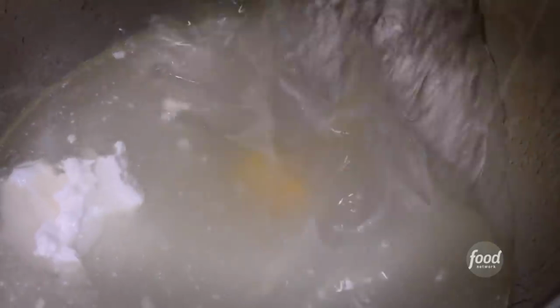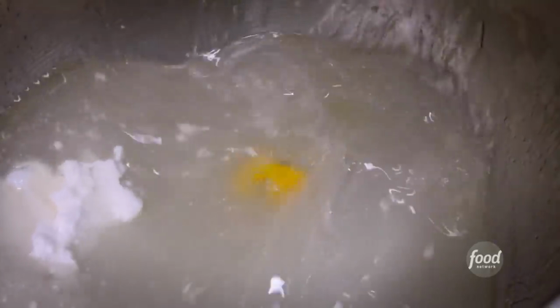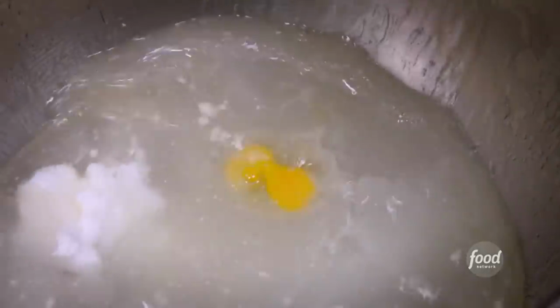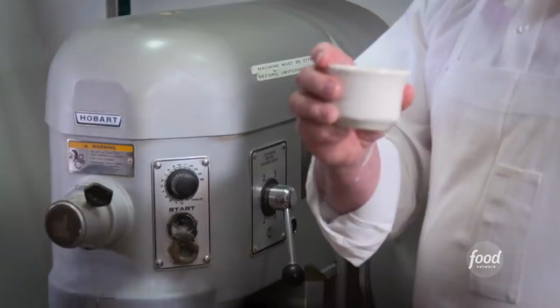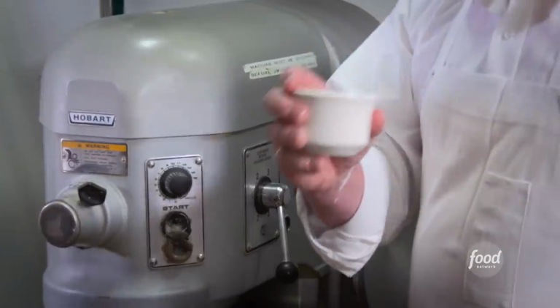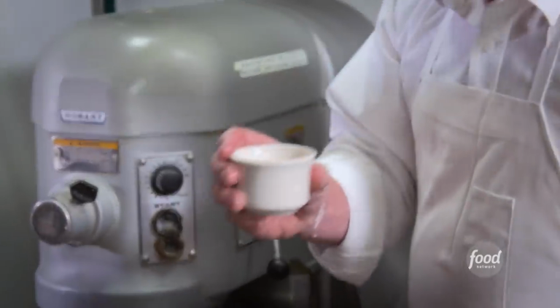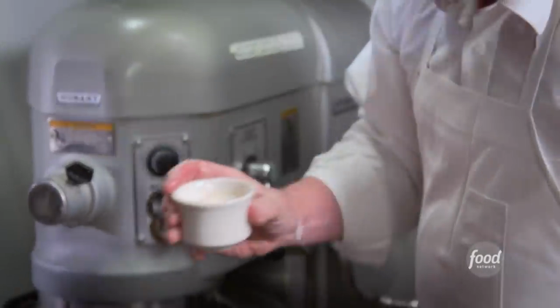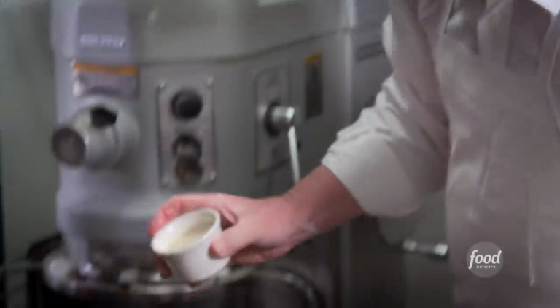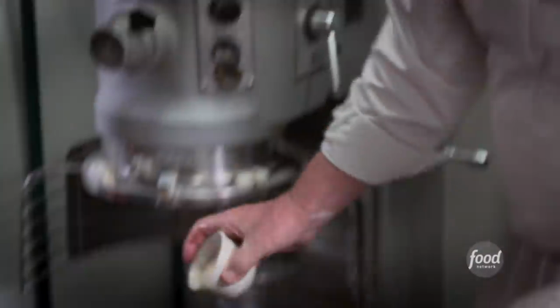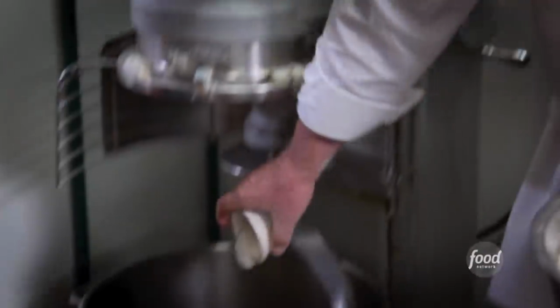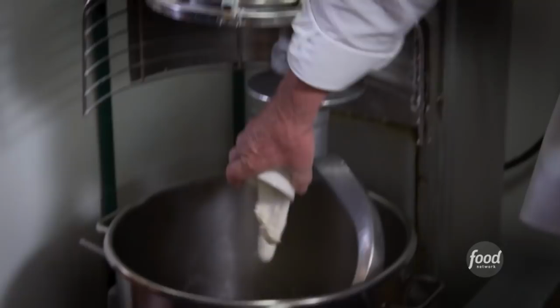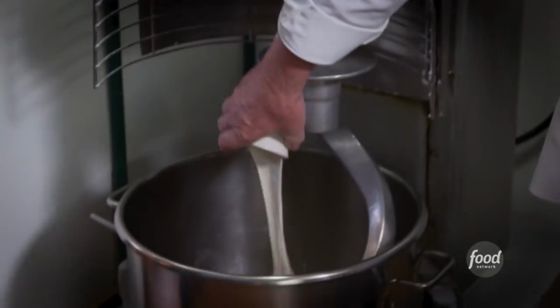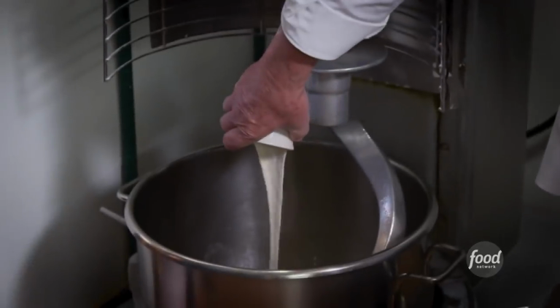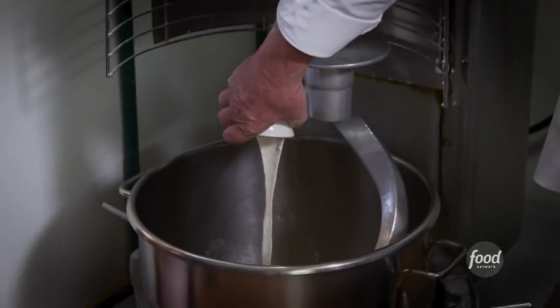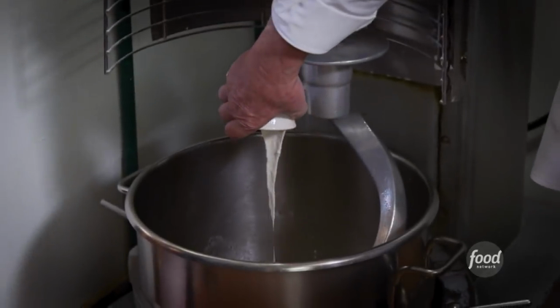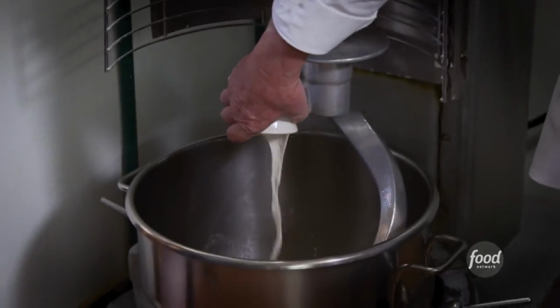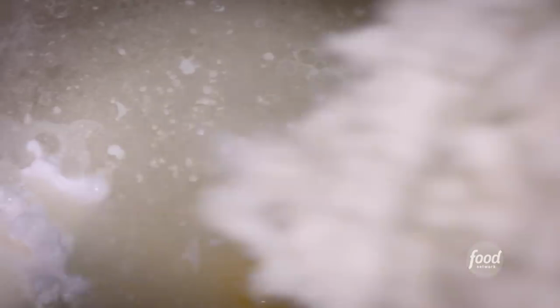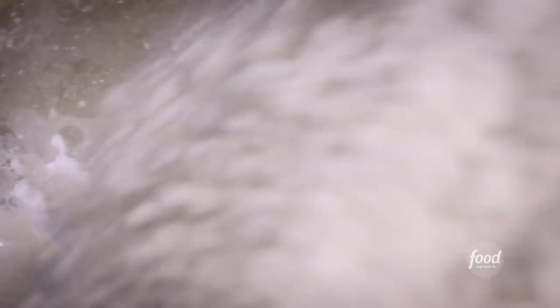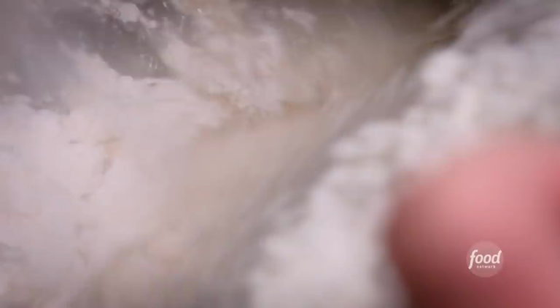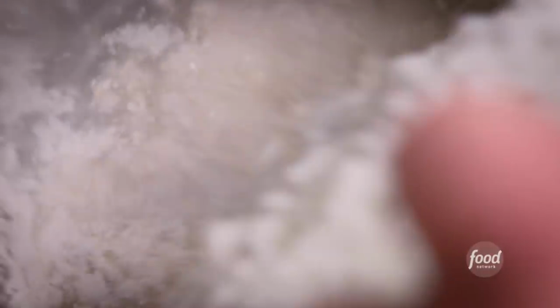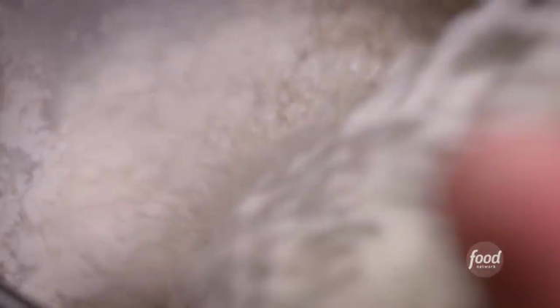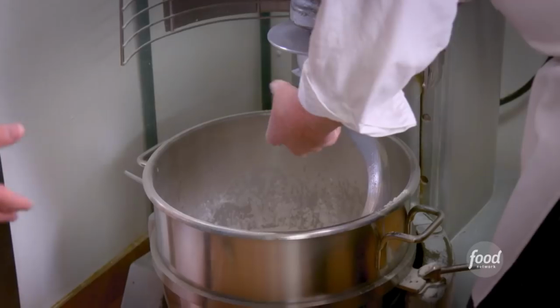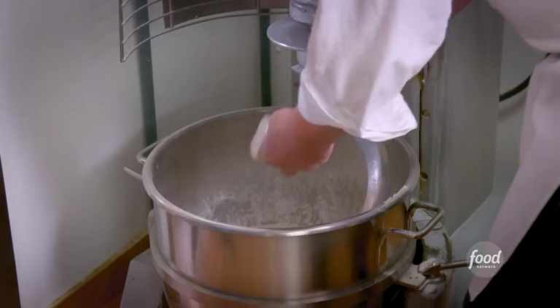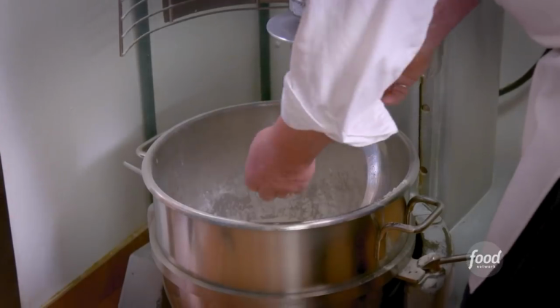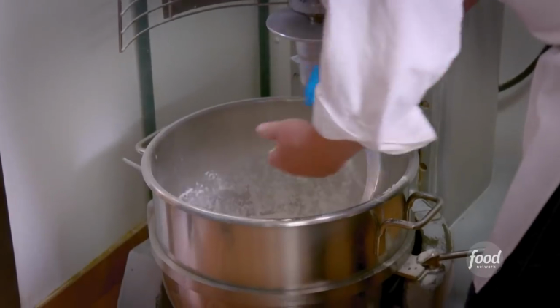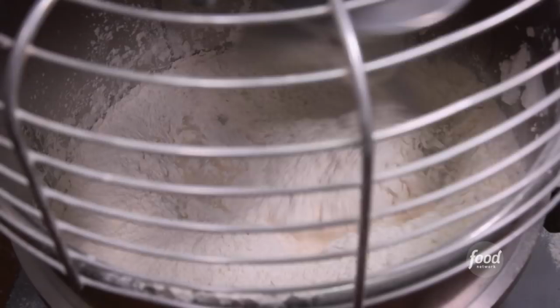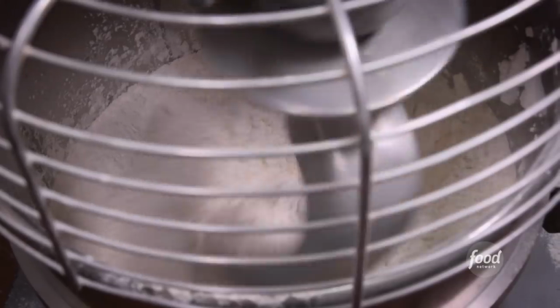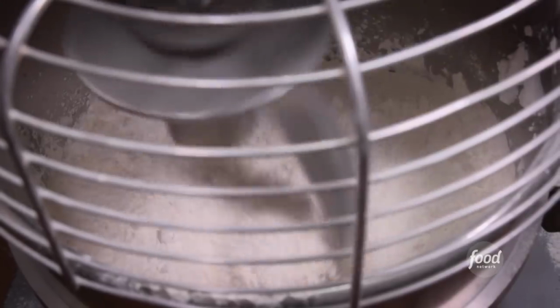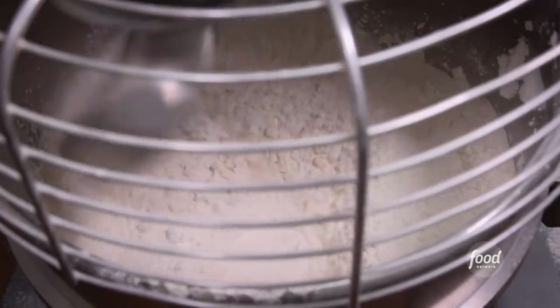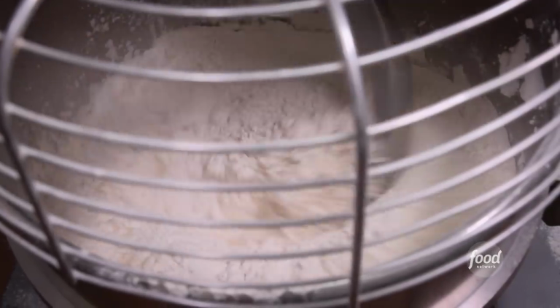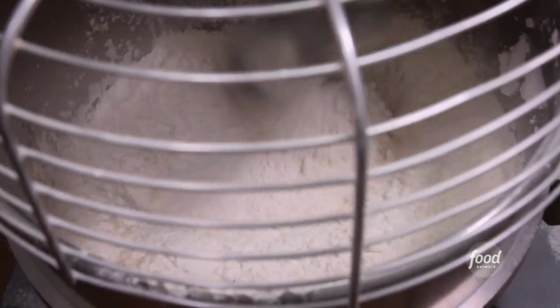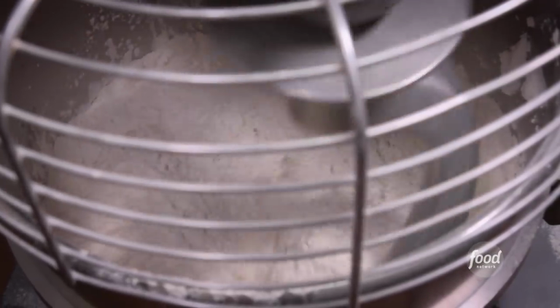Eggs and our sourdough starter — over 50 years old. Flour, half pound of yeast. Mix it up, 12 minutes.